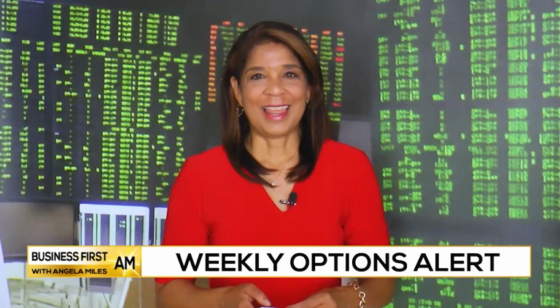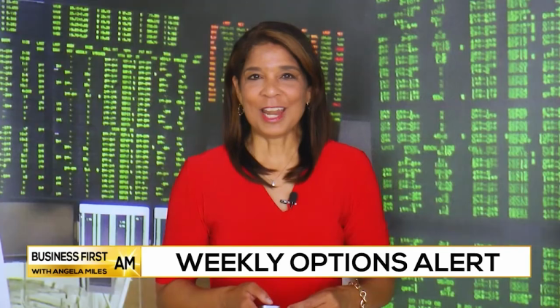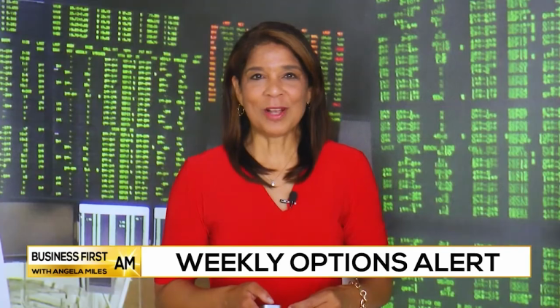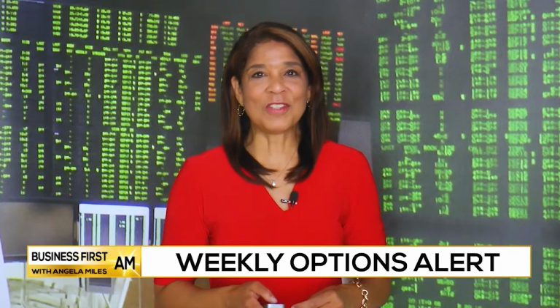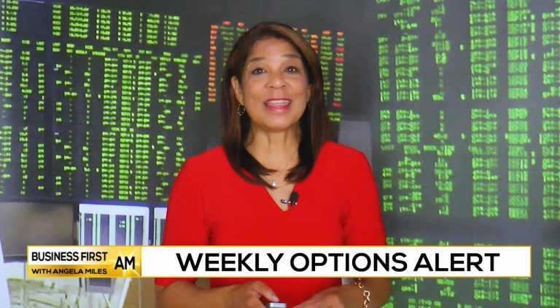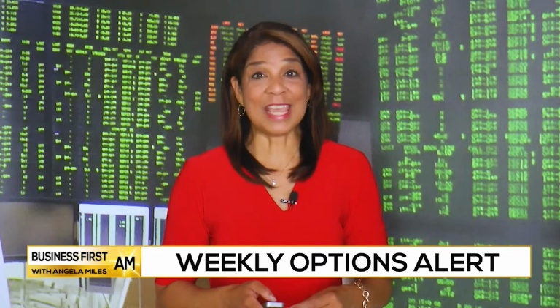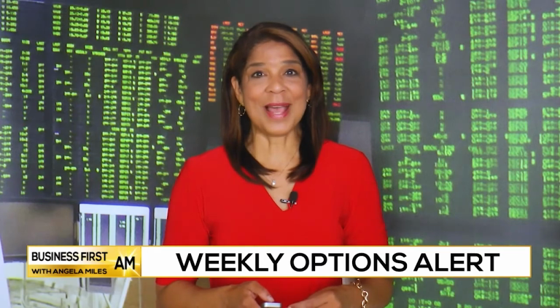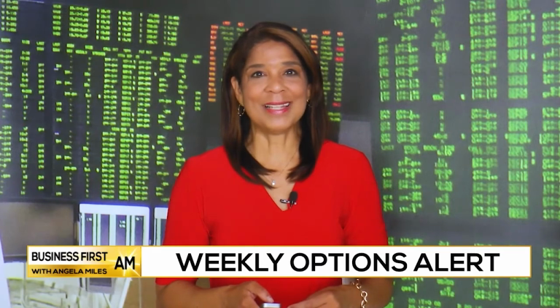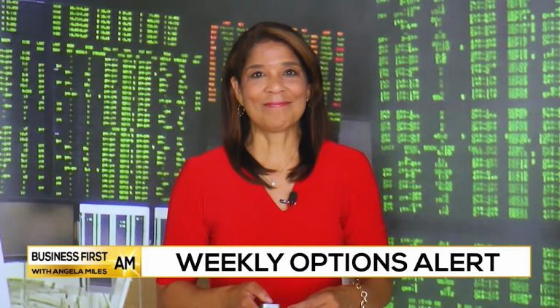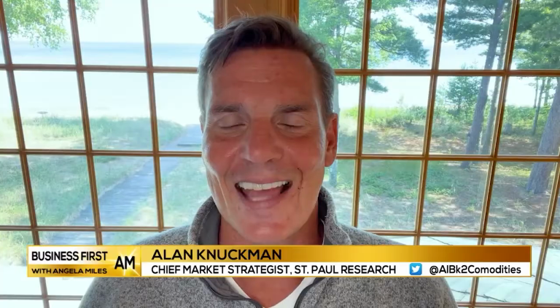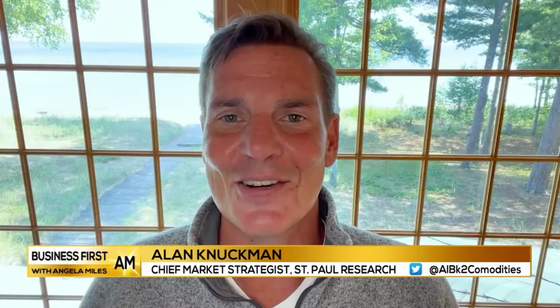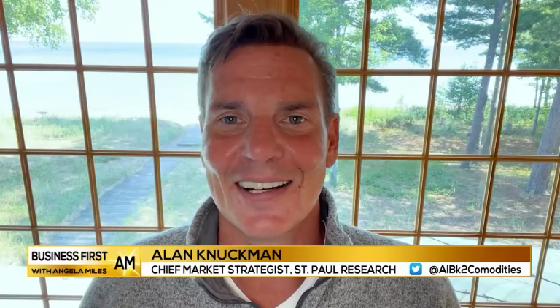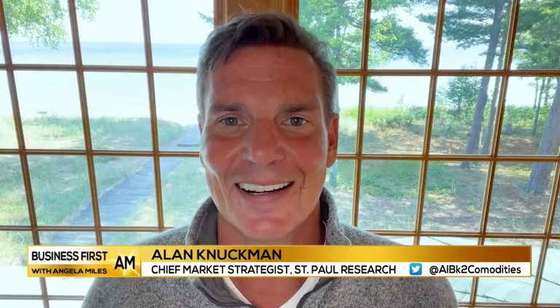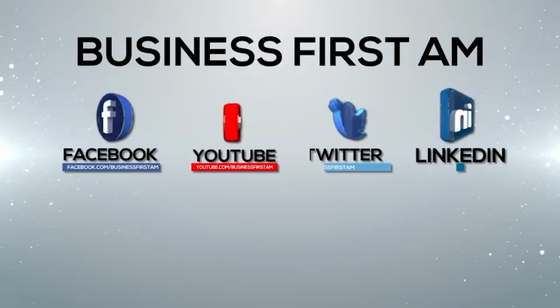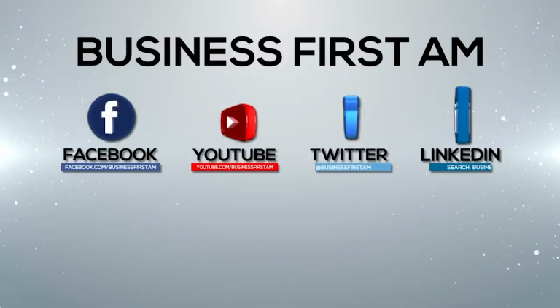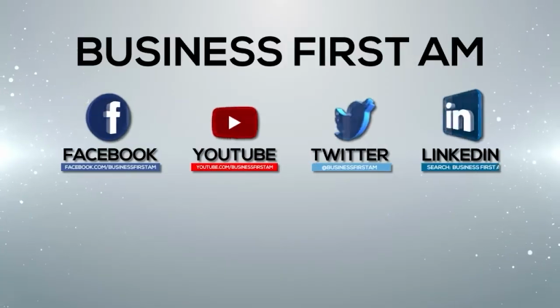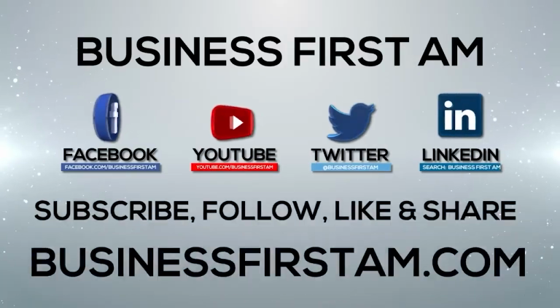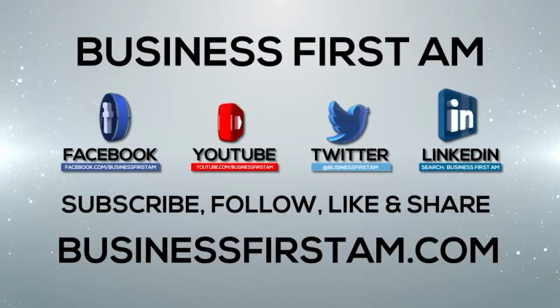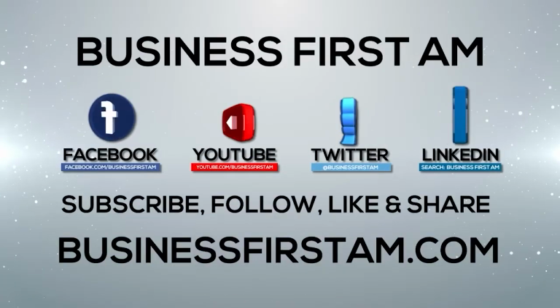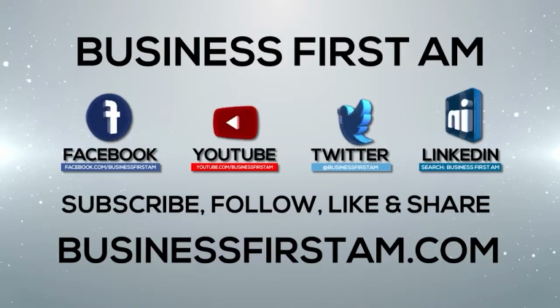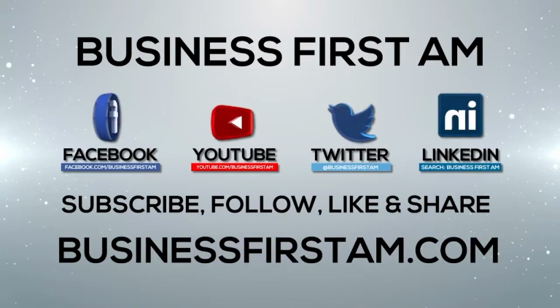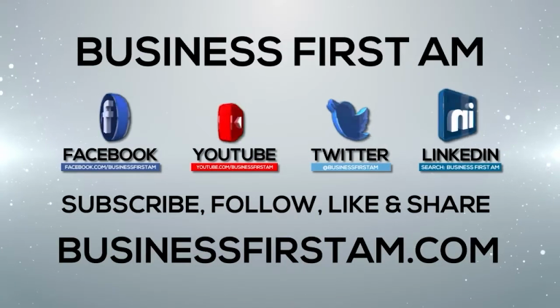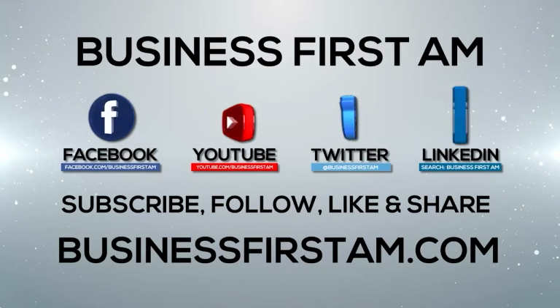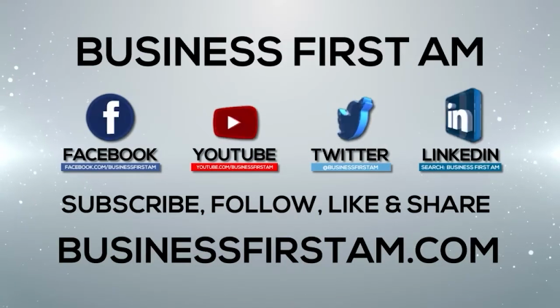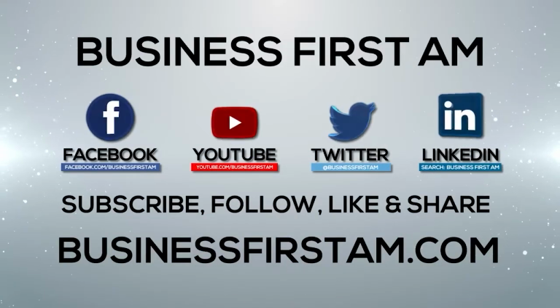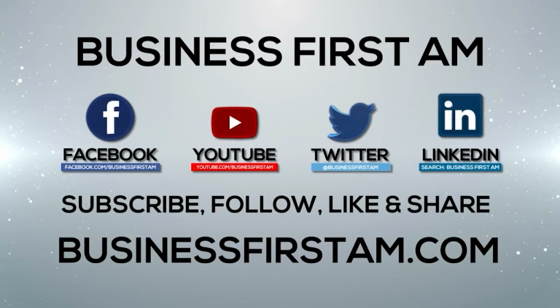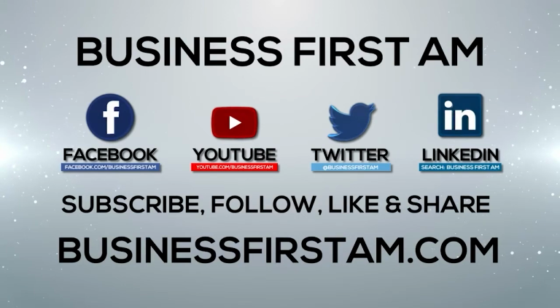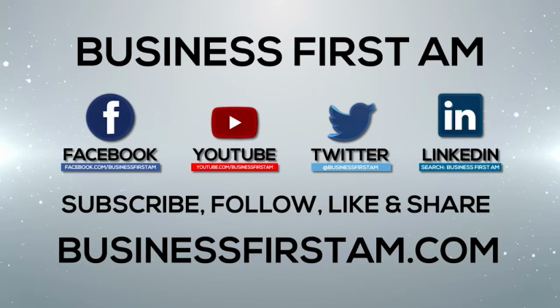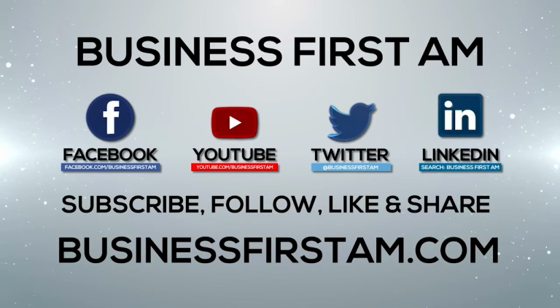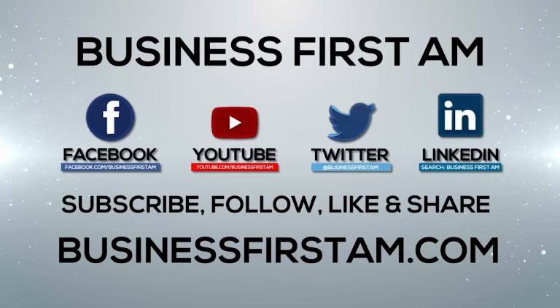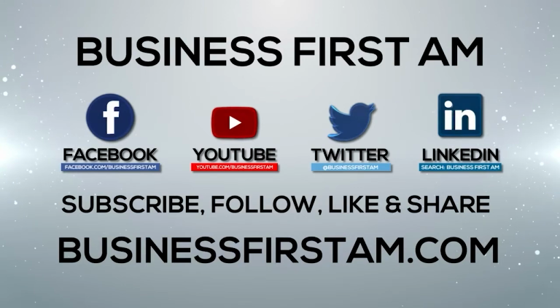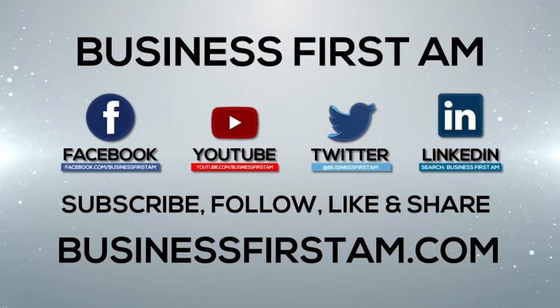That about covers it. Thank you, Alan. Thank you. Go to businessfirstam.com to find out where to see our show on TV.